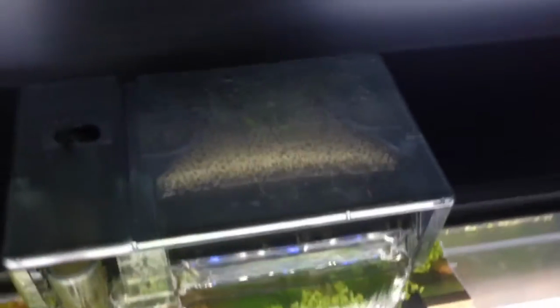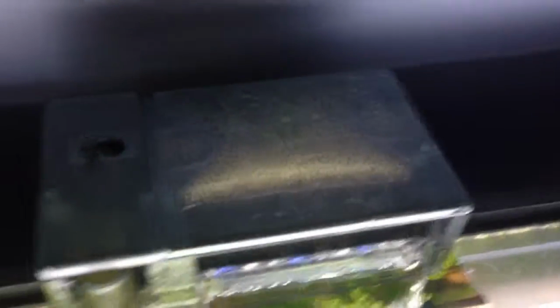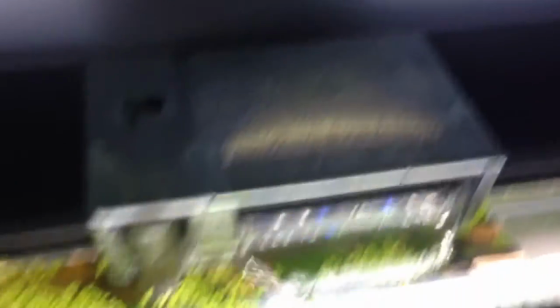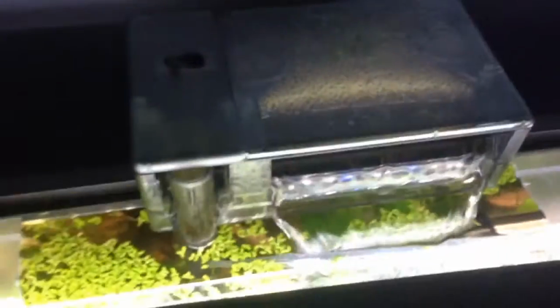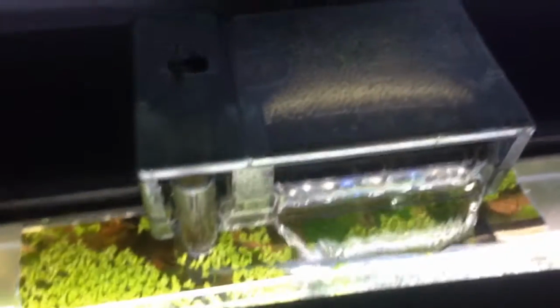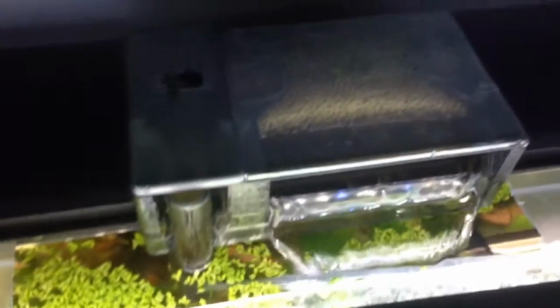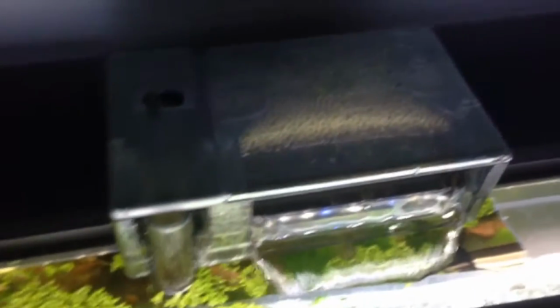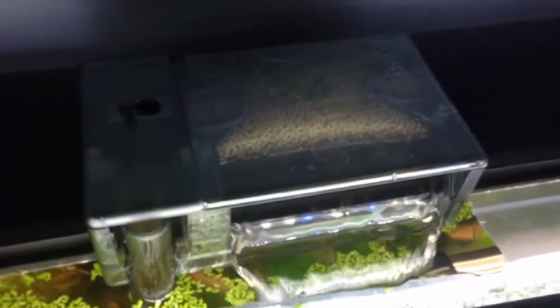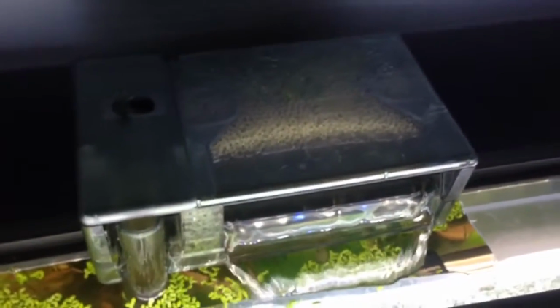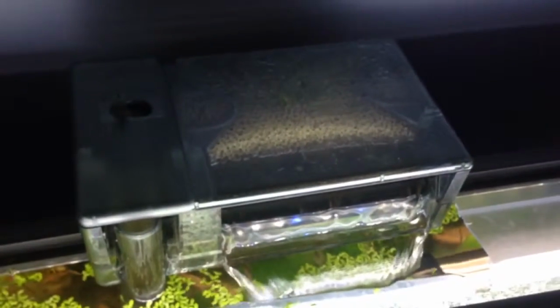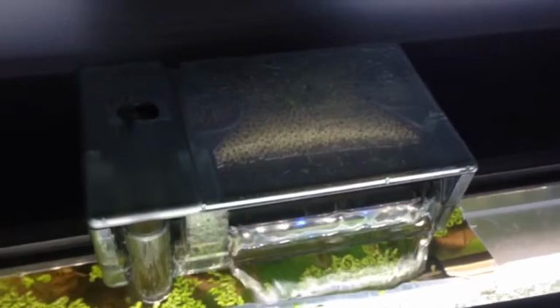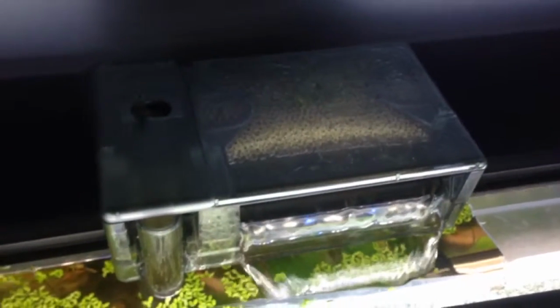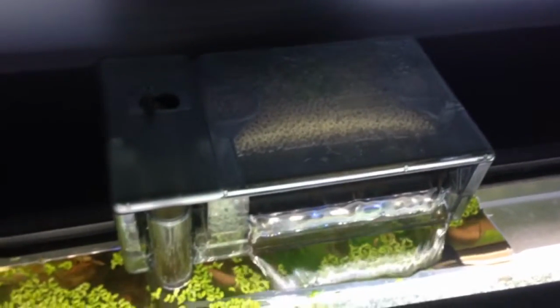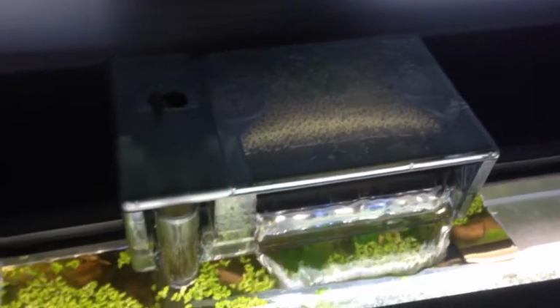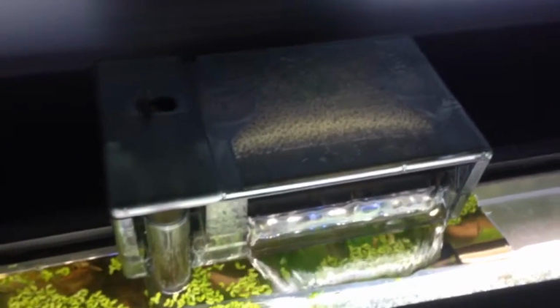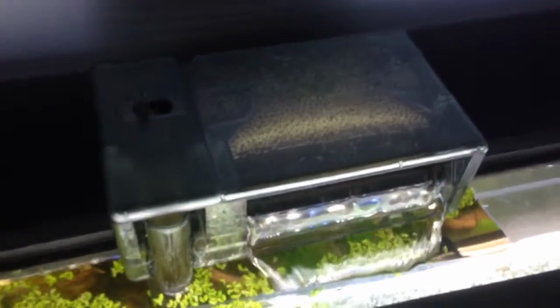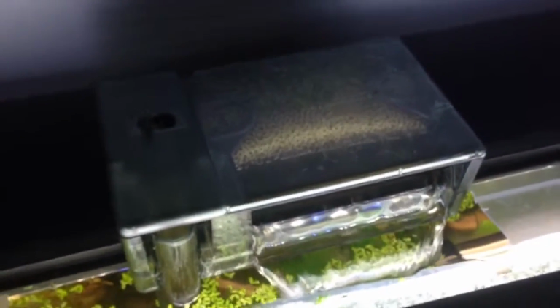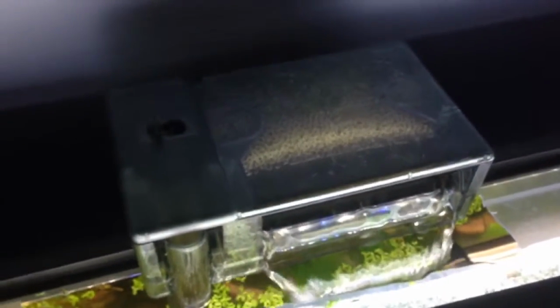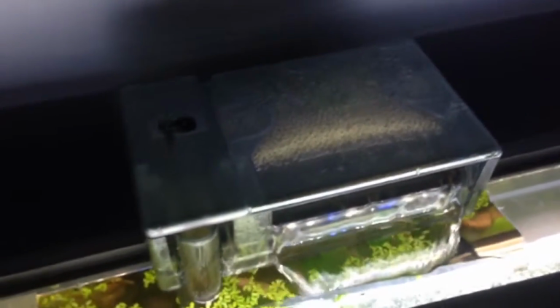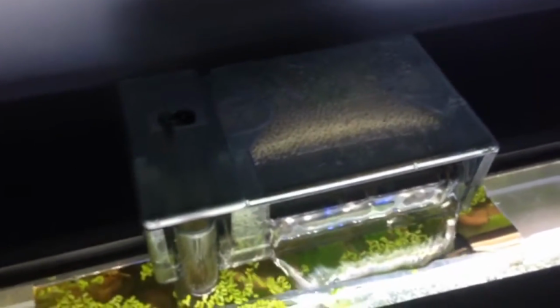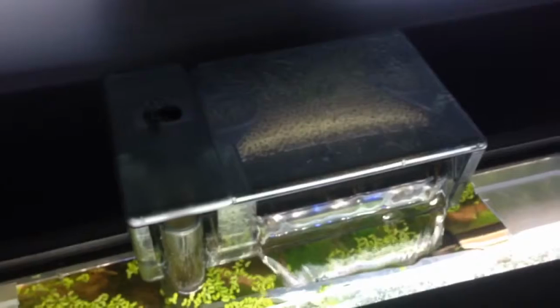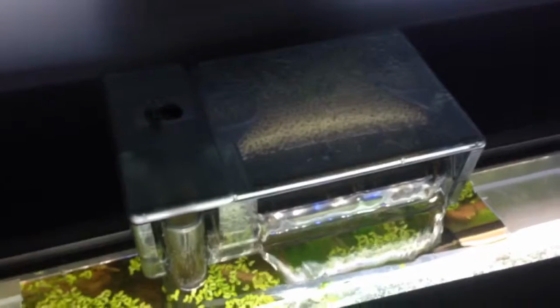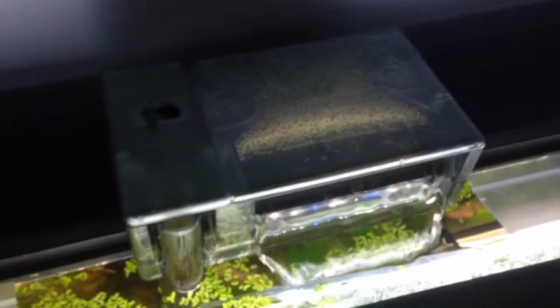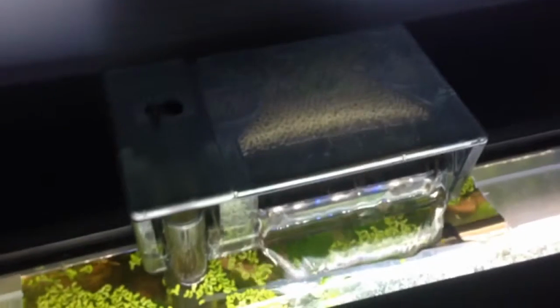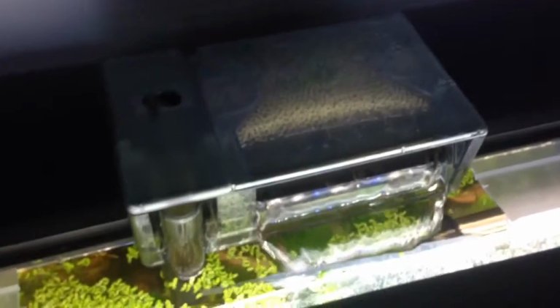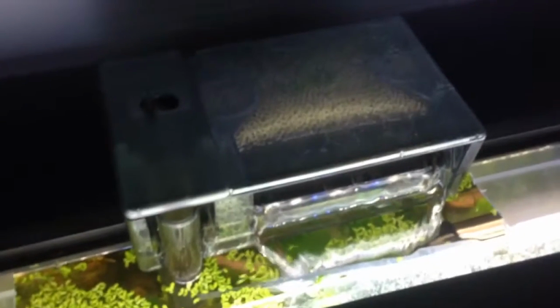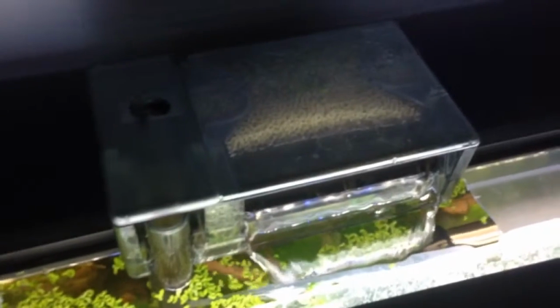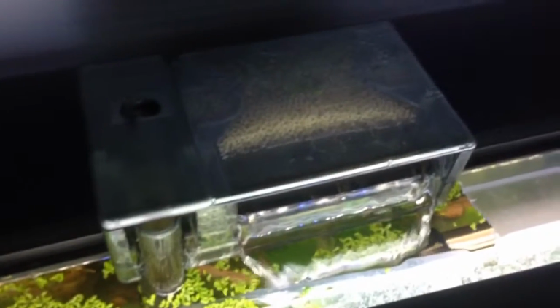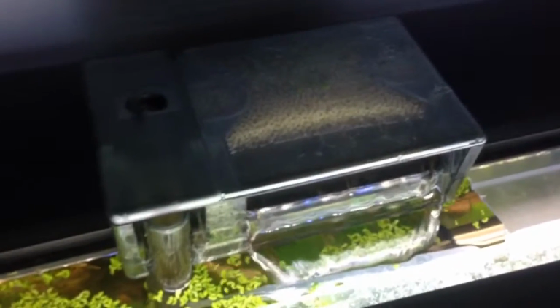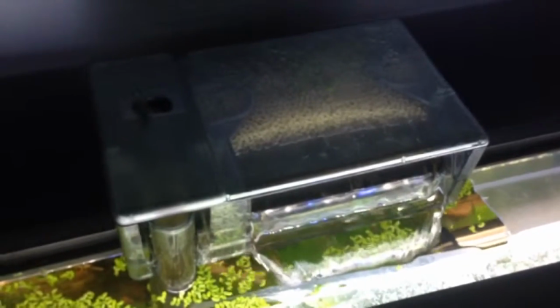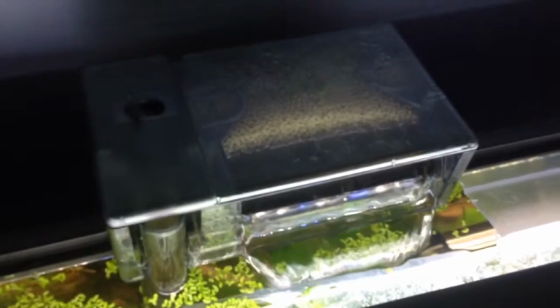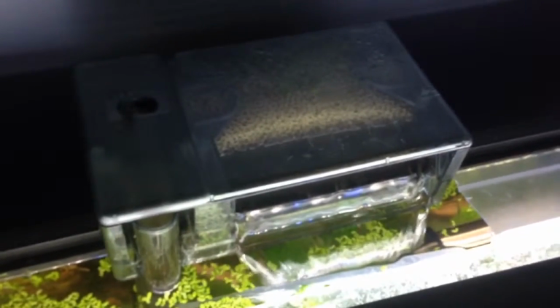With filters, you can't really get too big on any tank — aside from water flow.